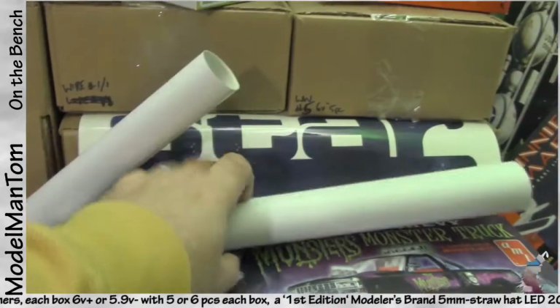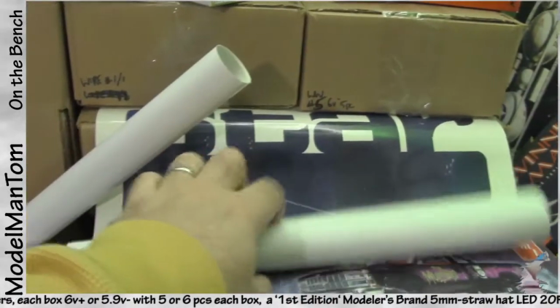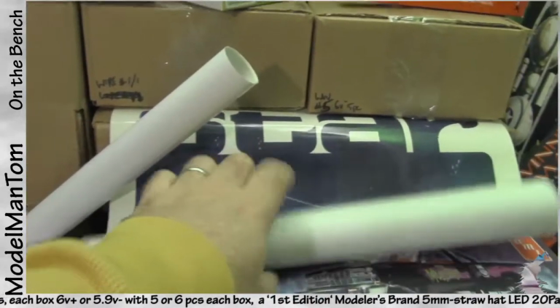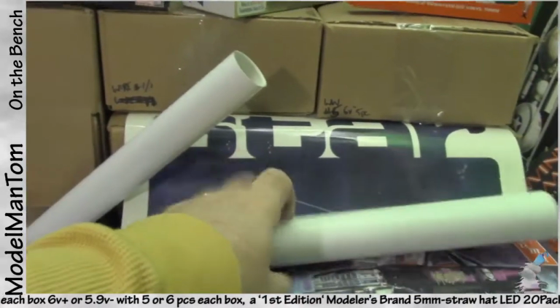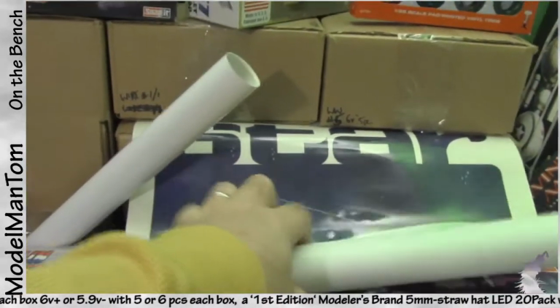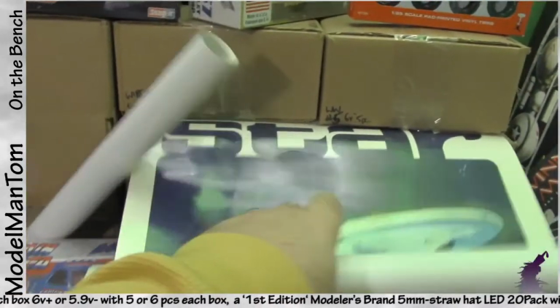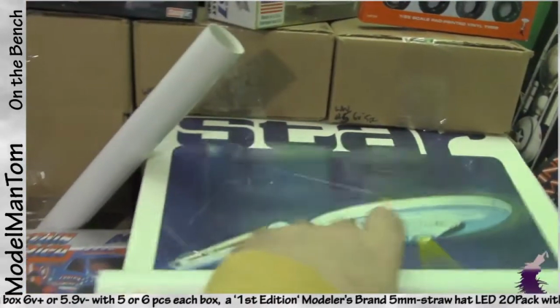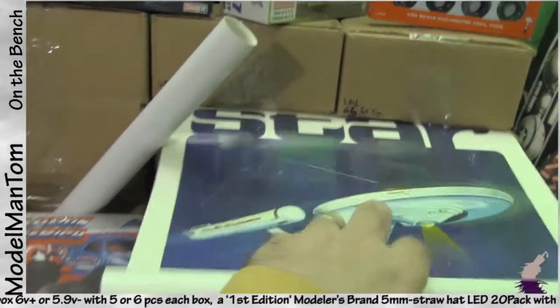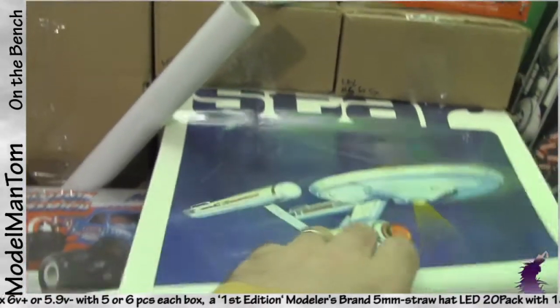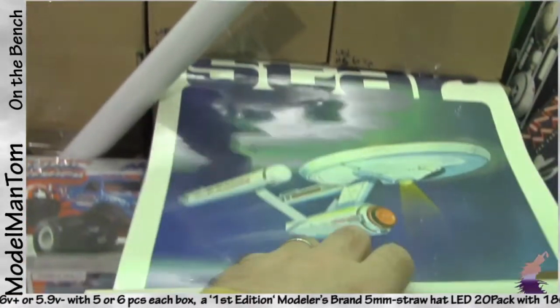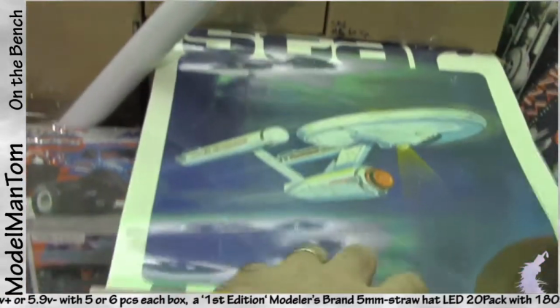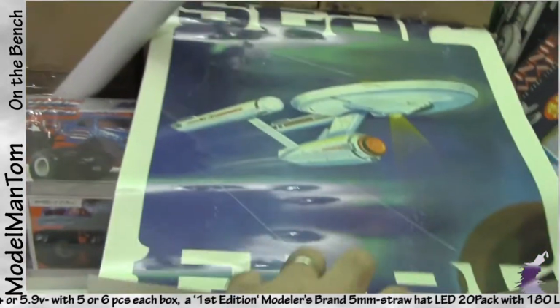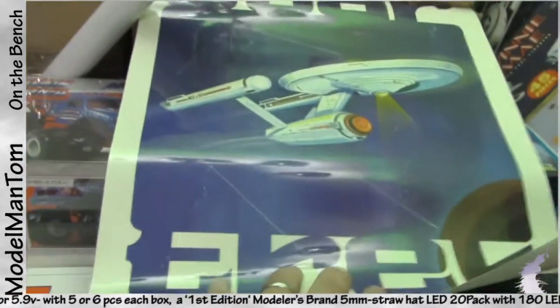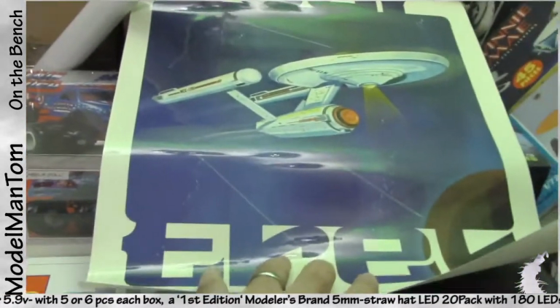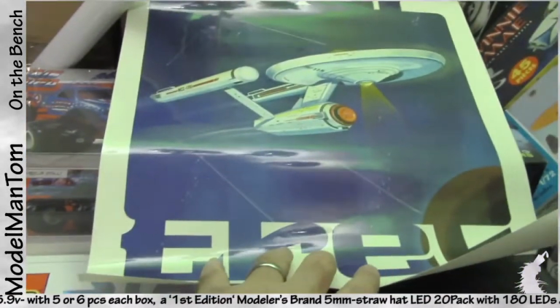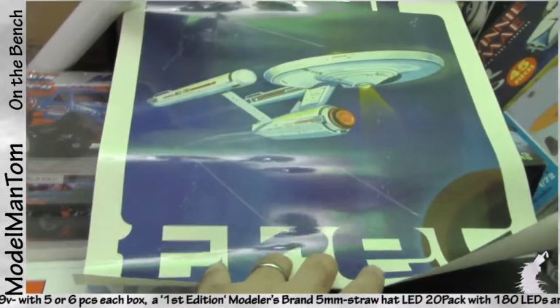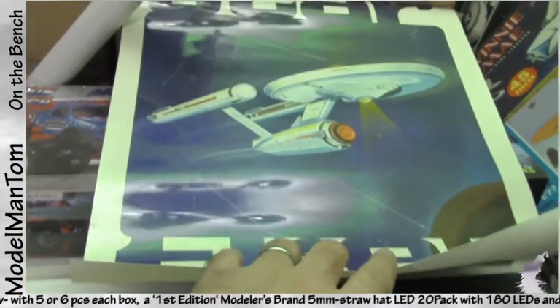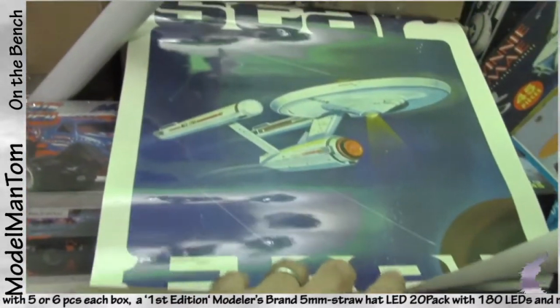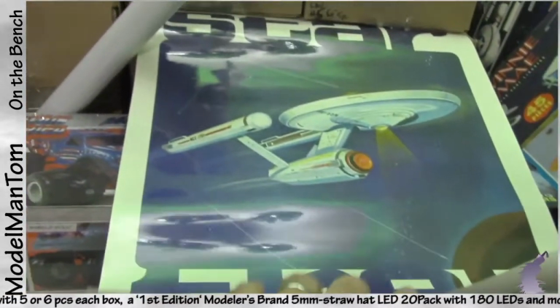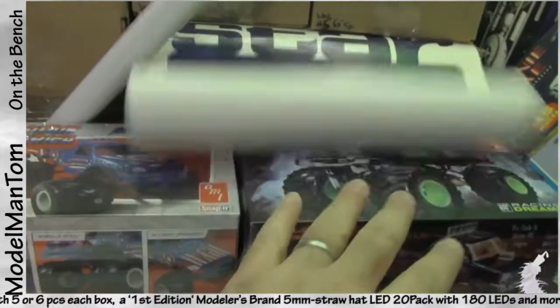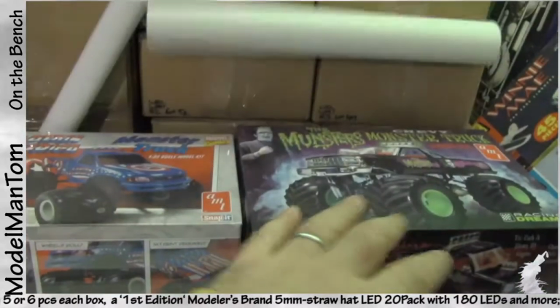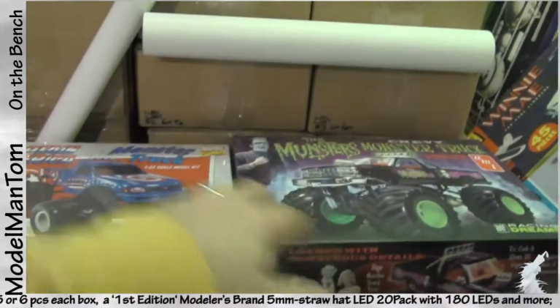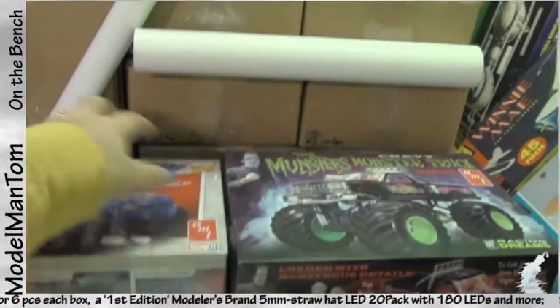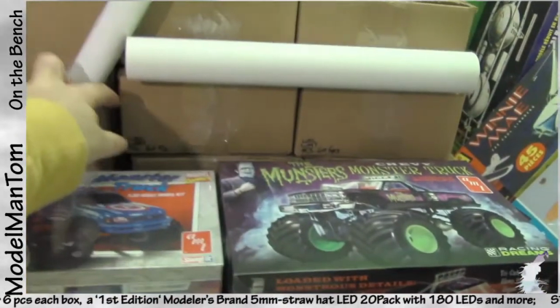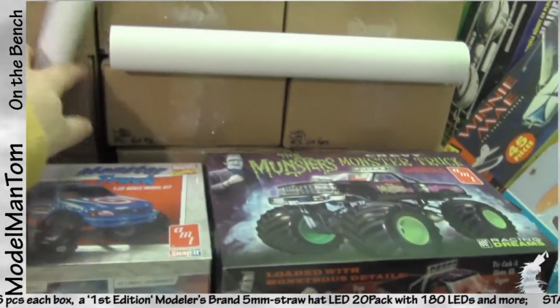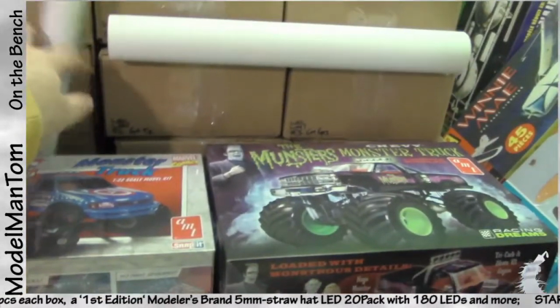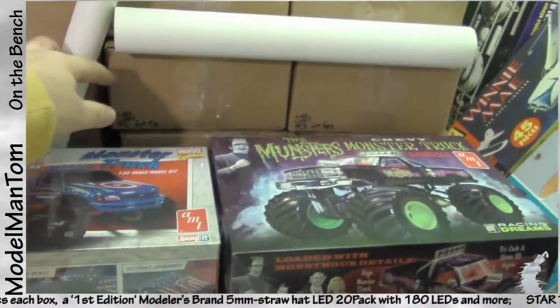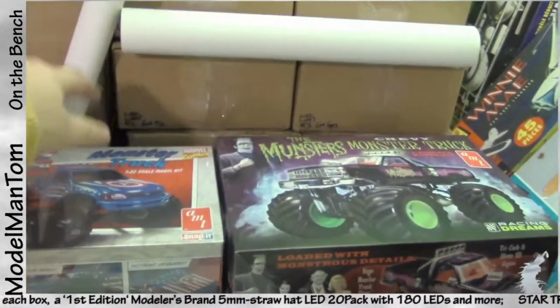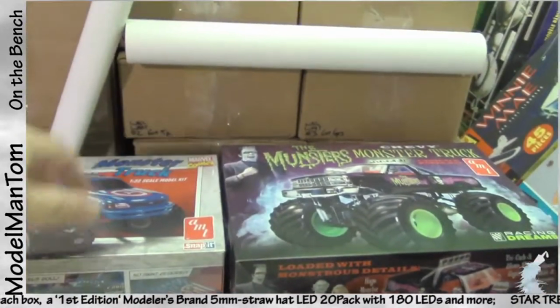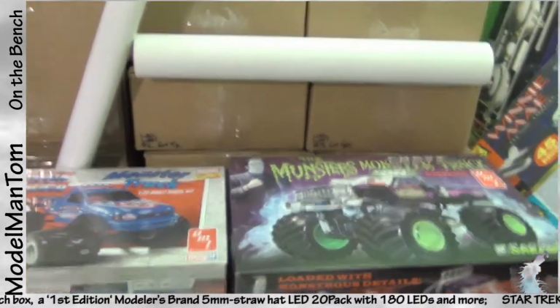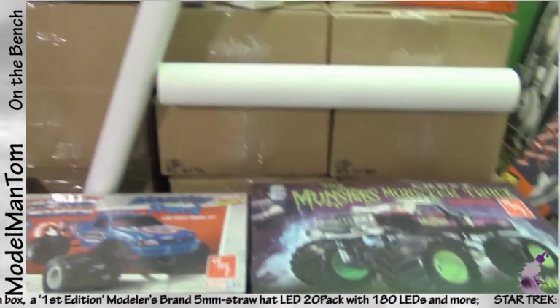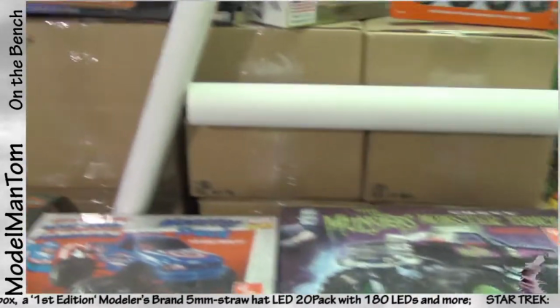I've got two of these posters — they're pretty nice overall. Looking forward to getting those to some people.